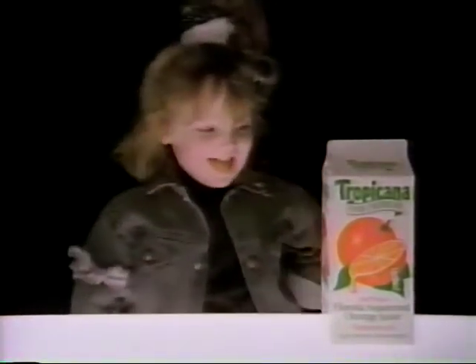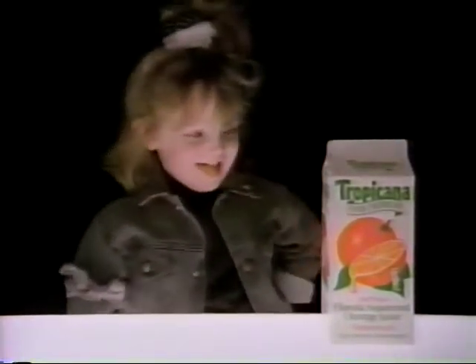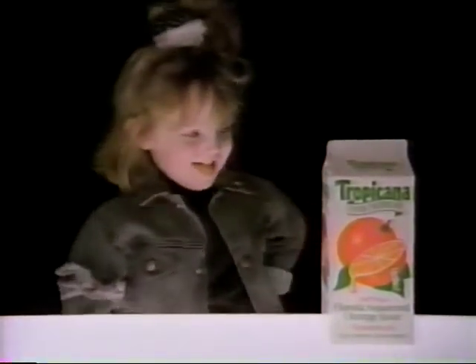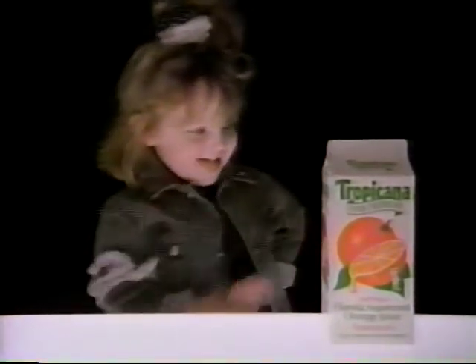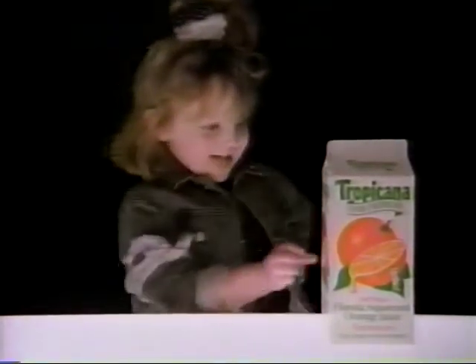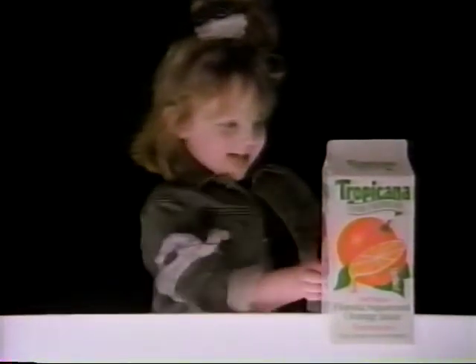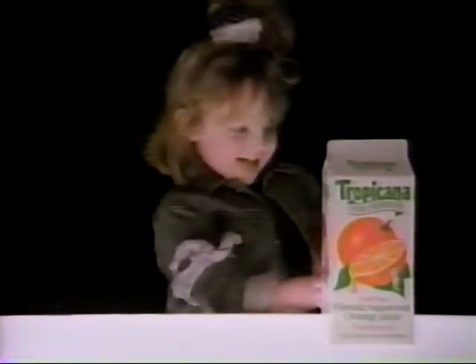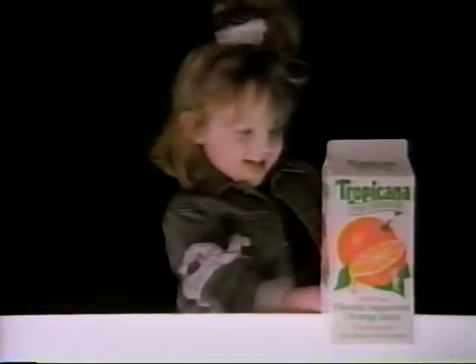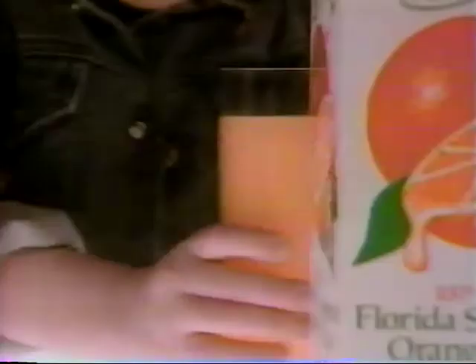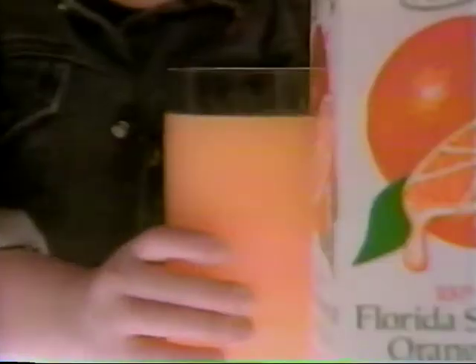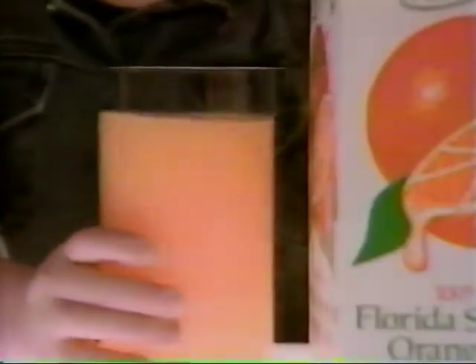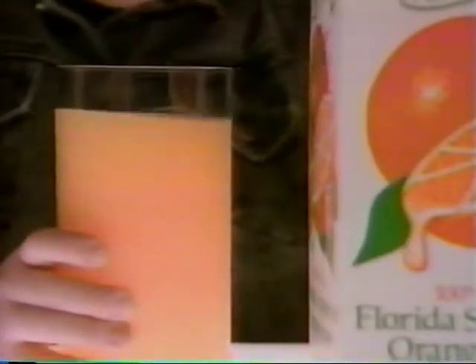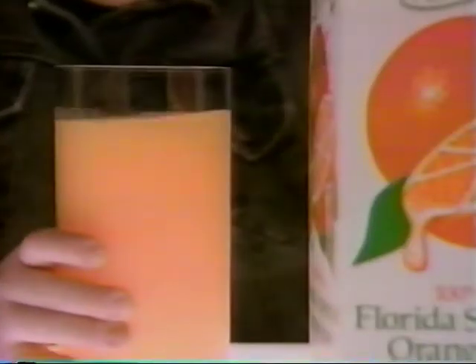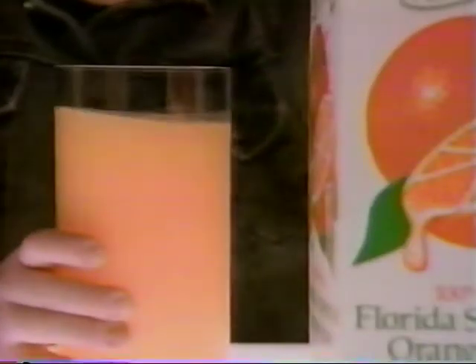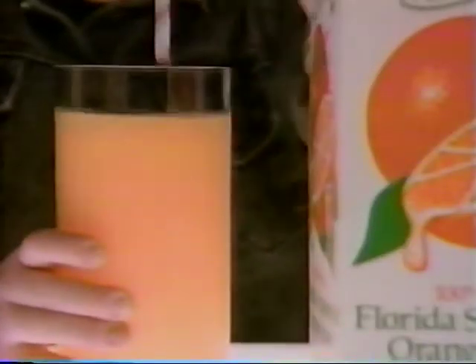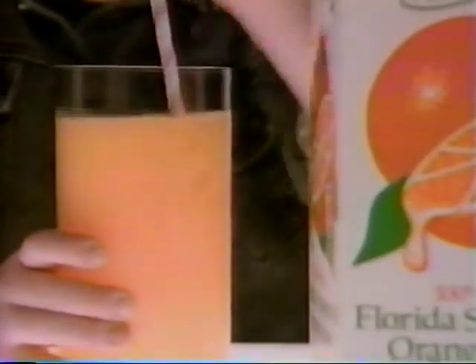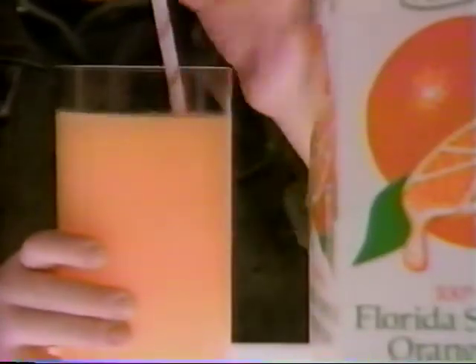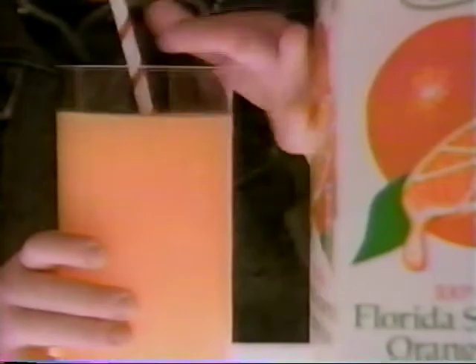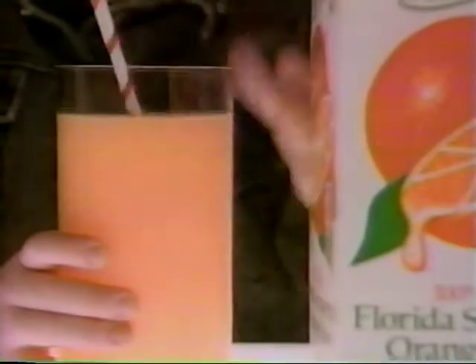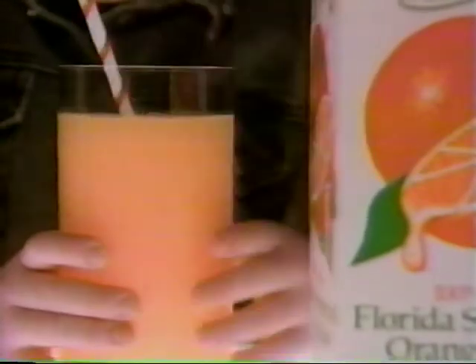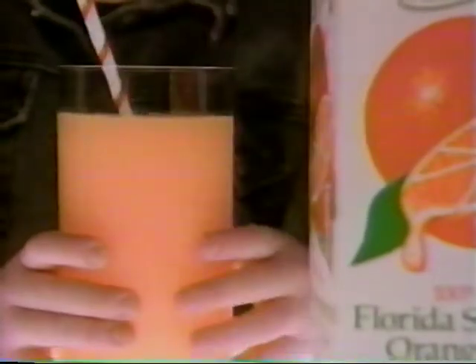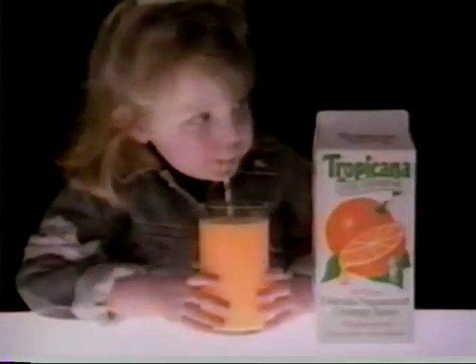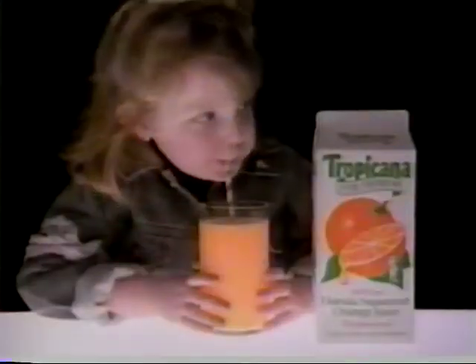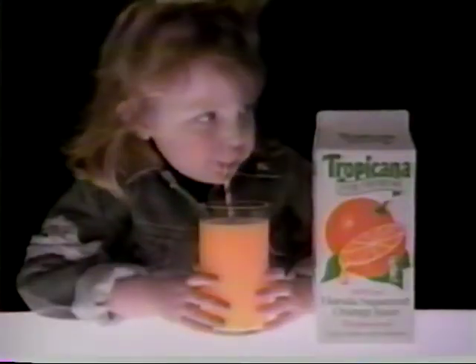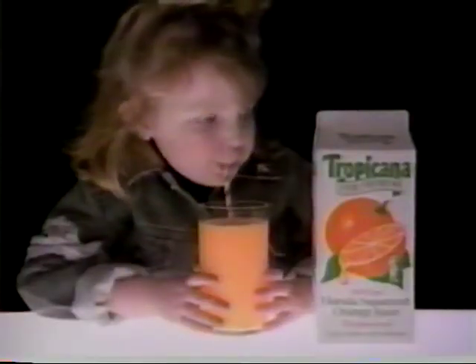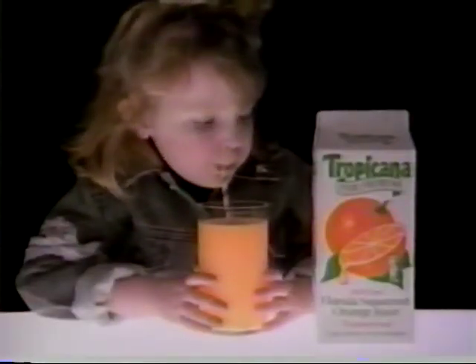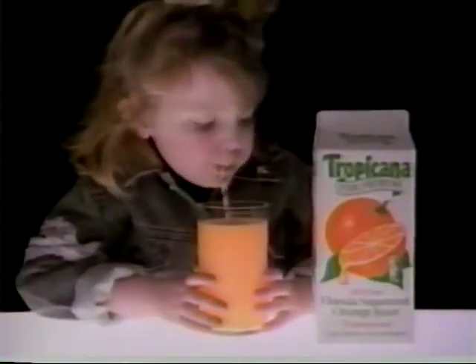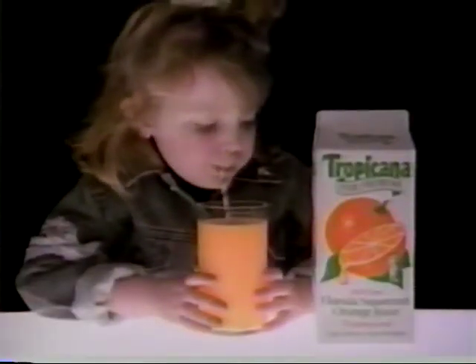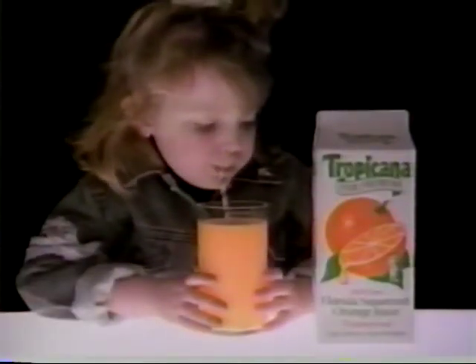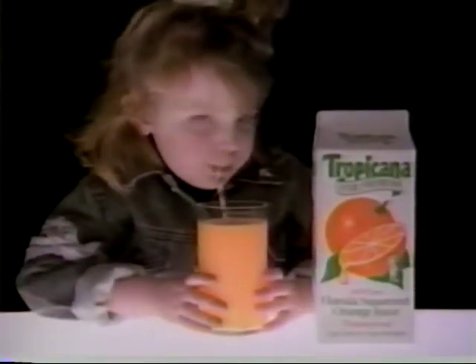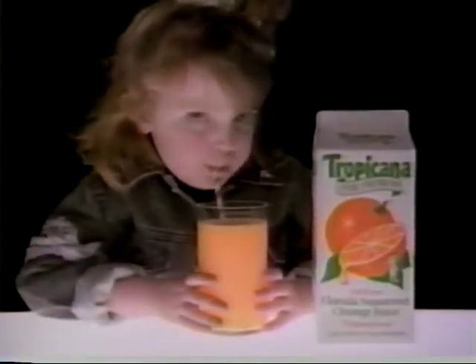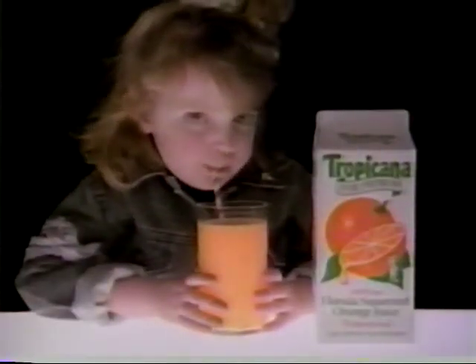Tropicana Pure Premium. Nothing added, nothing taken away. You just can't pick a better tasting juice.